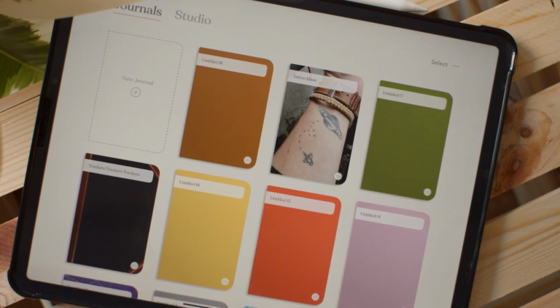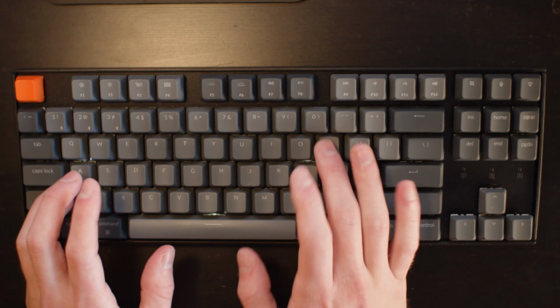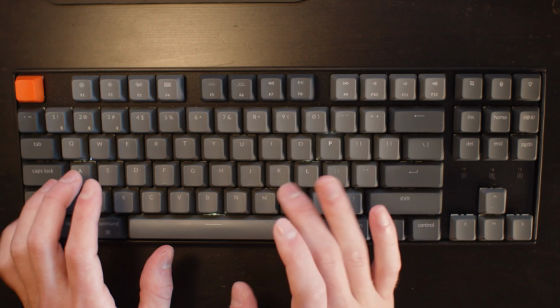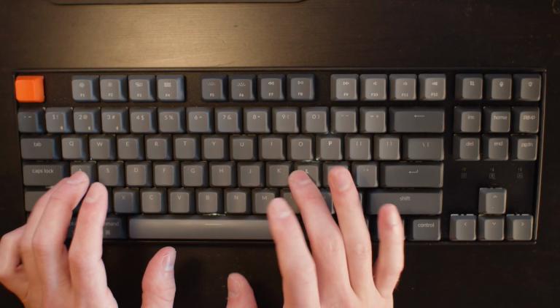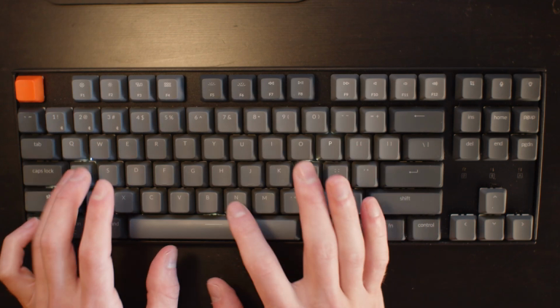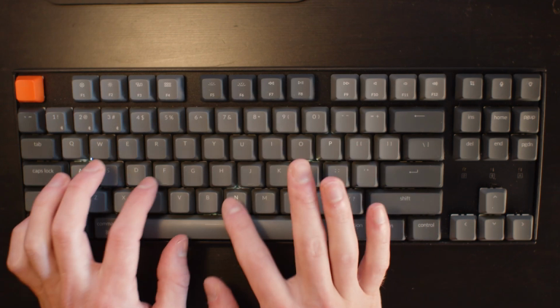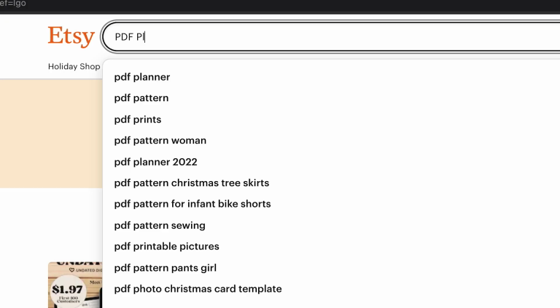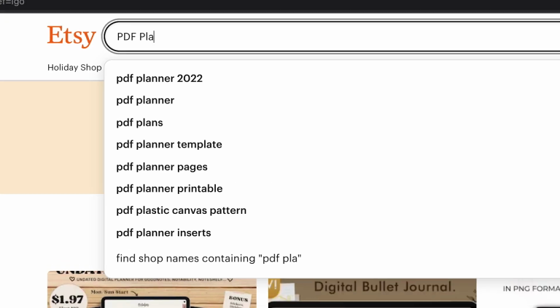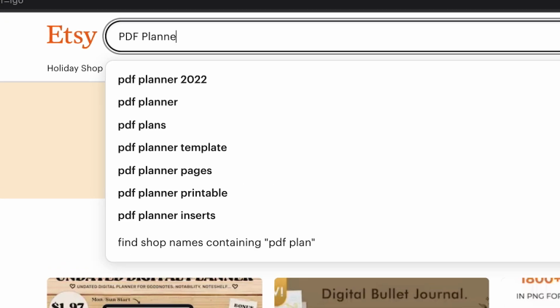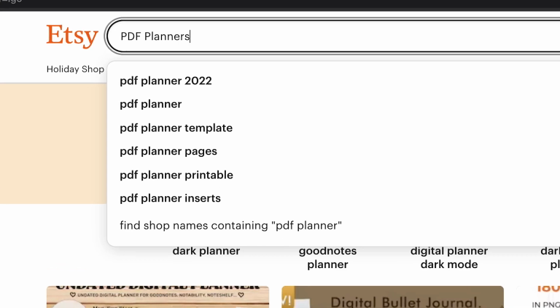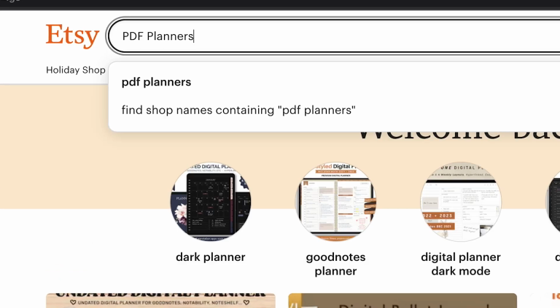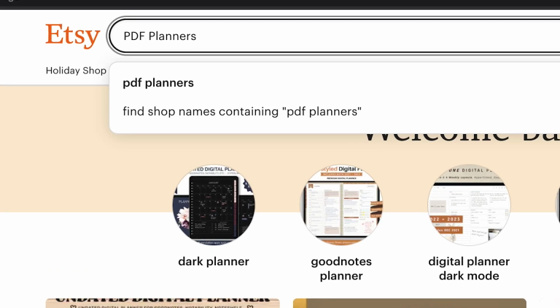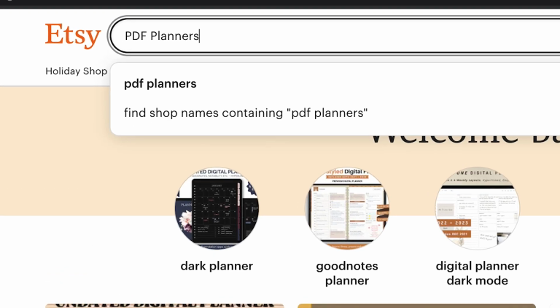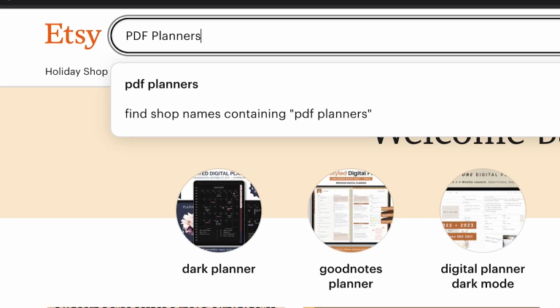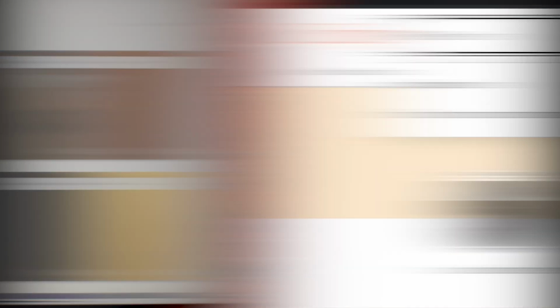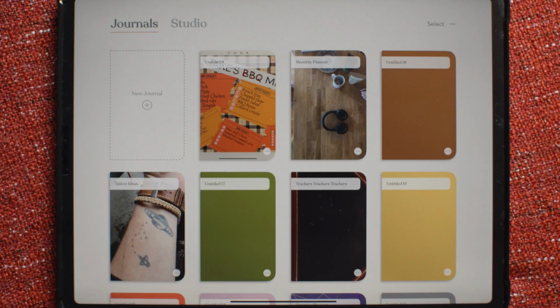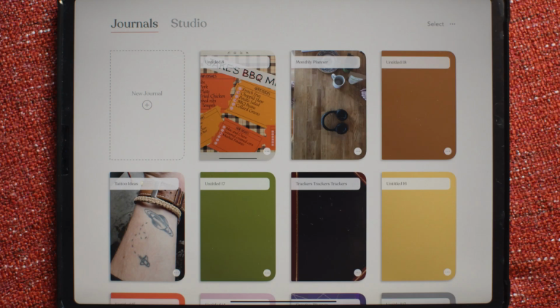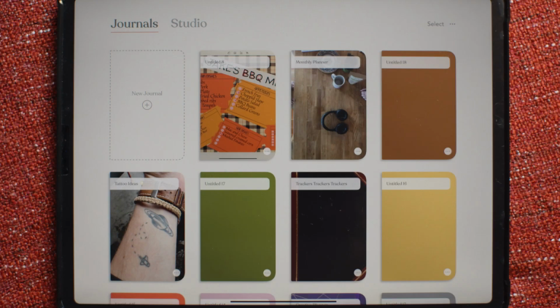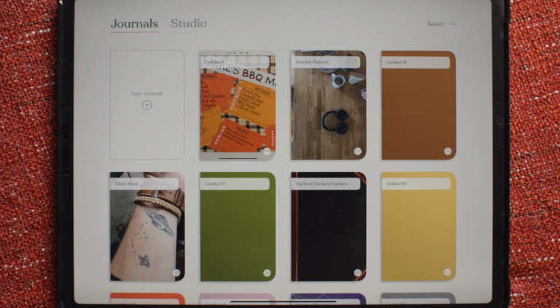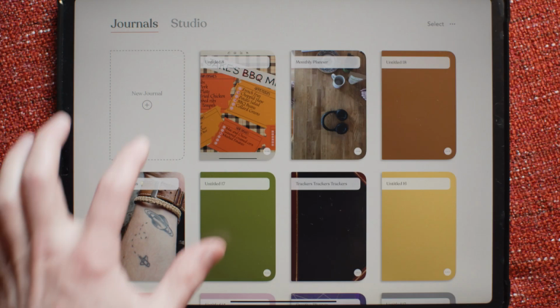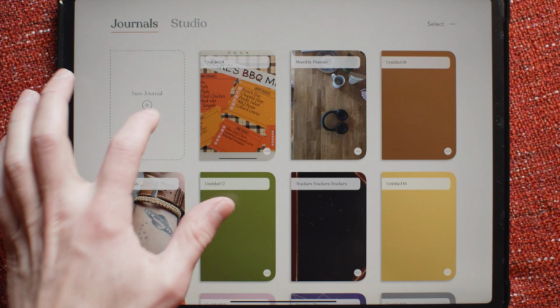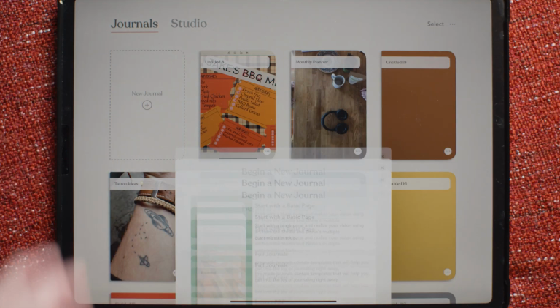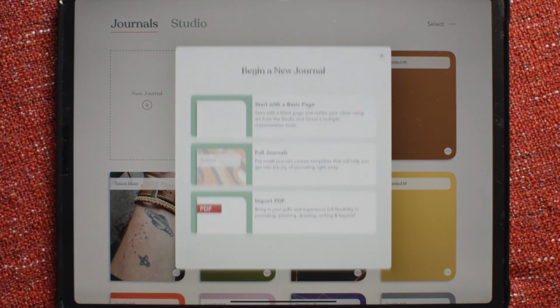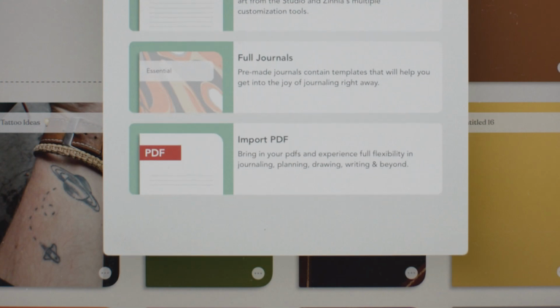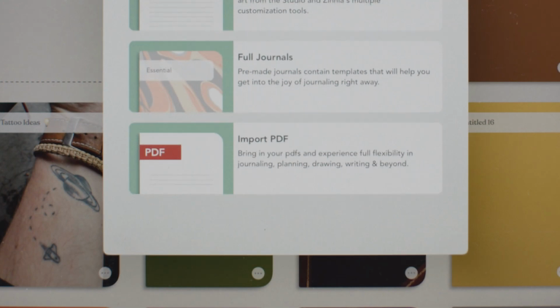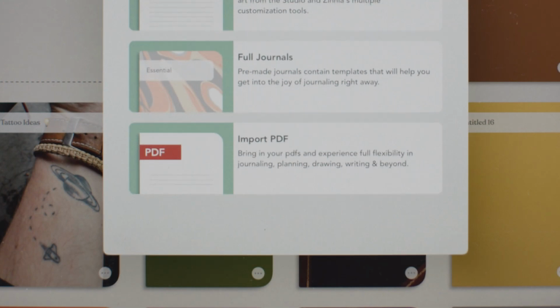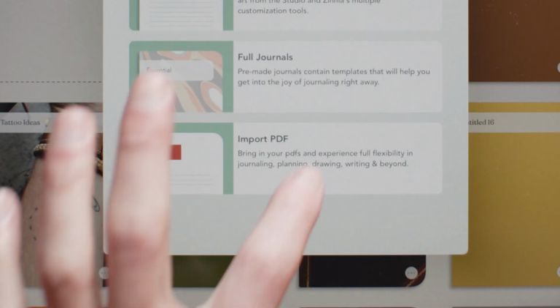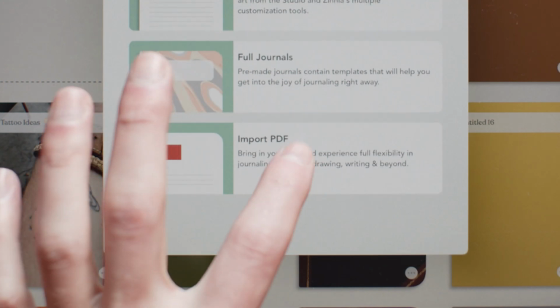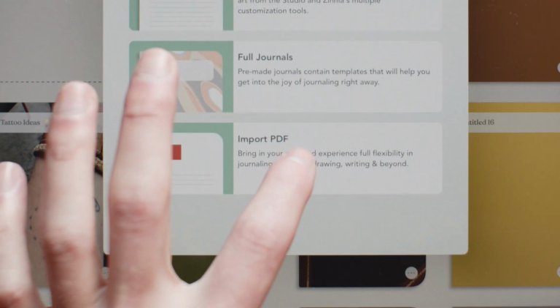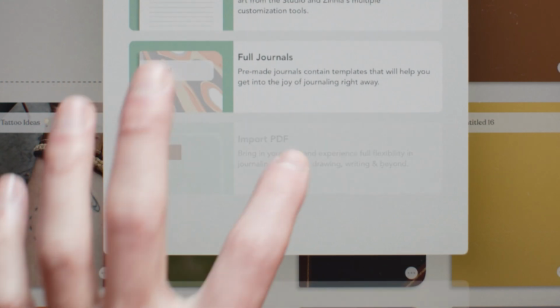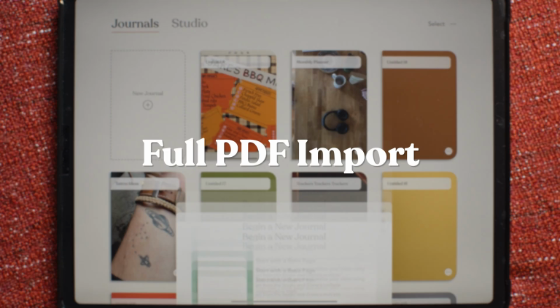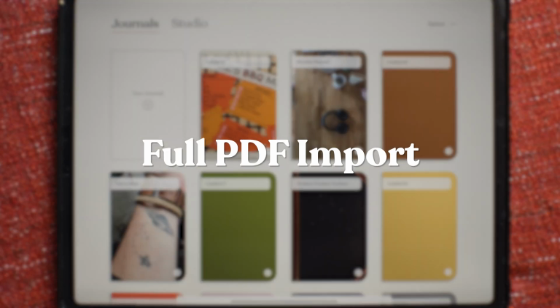I actually really like getting planners from Etsy. Same here. You can actually import your Etsy planner to use in Zinnia.